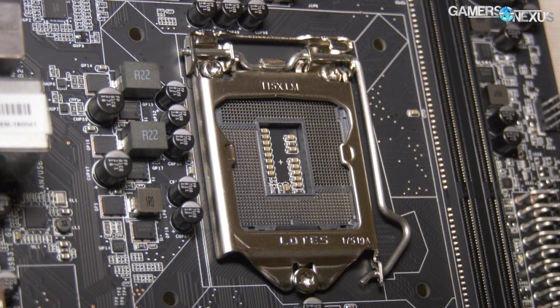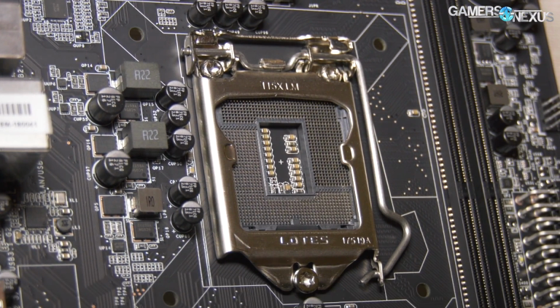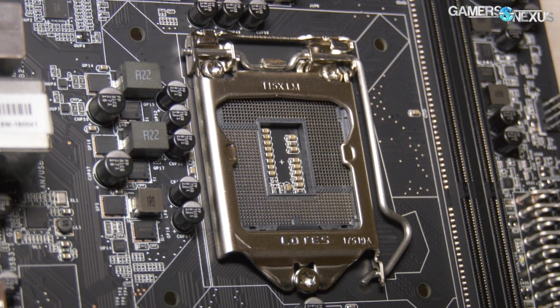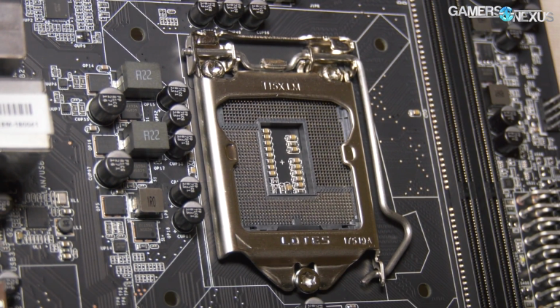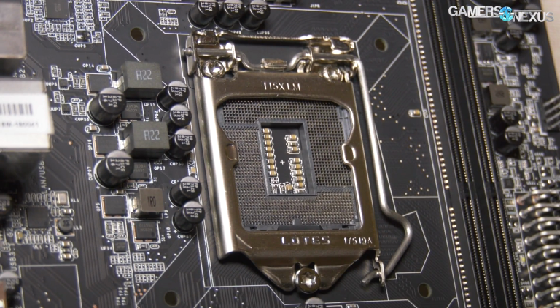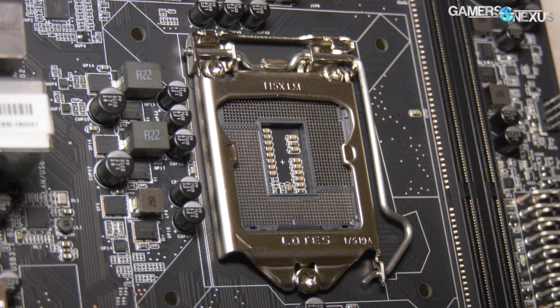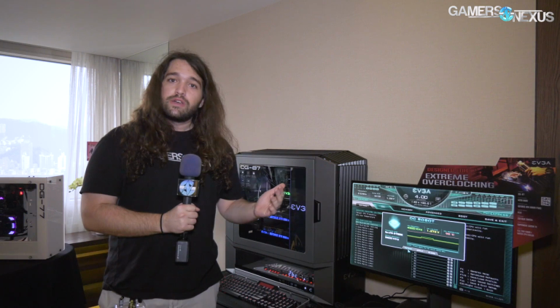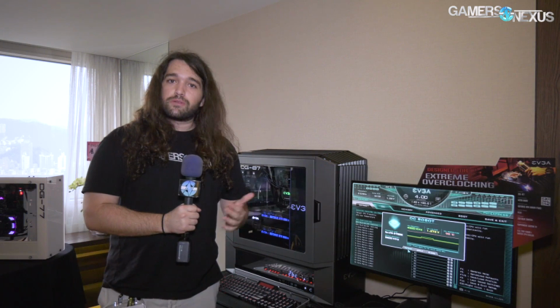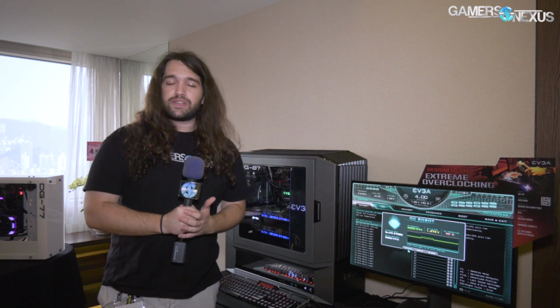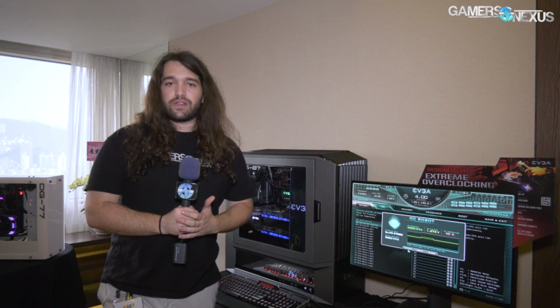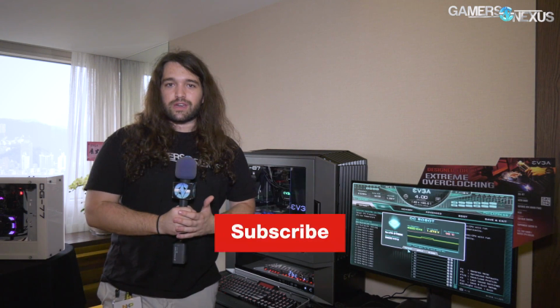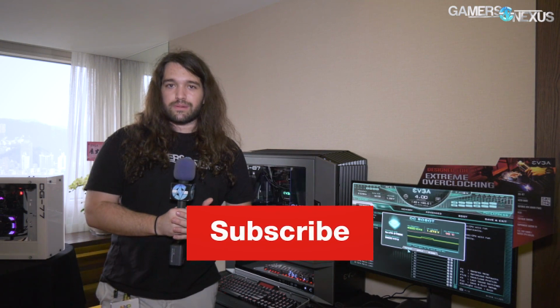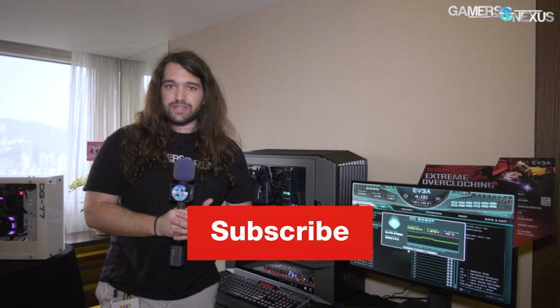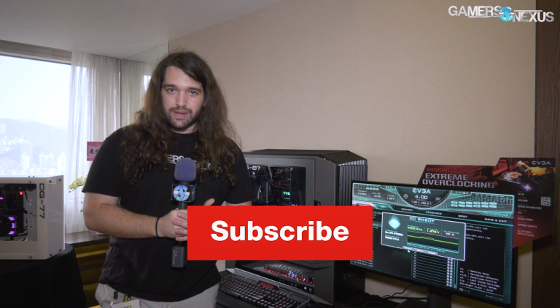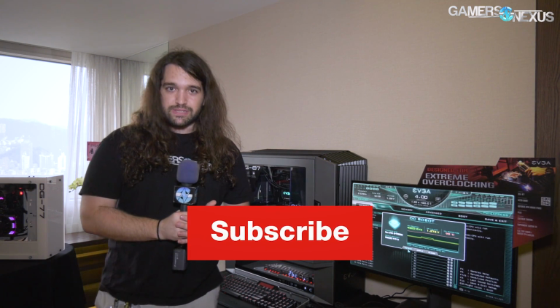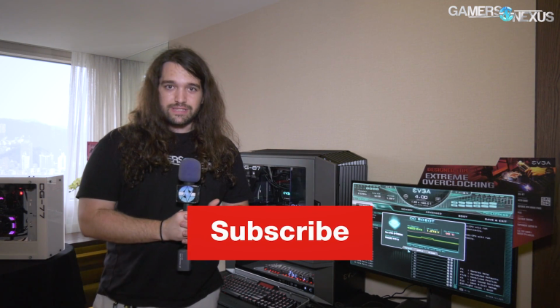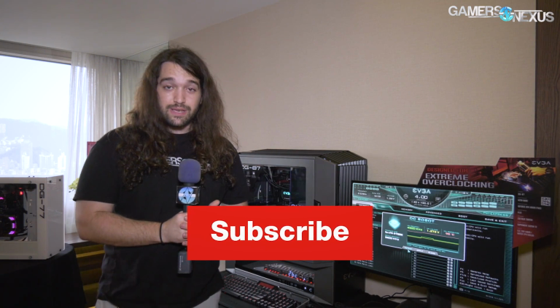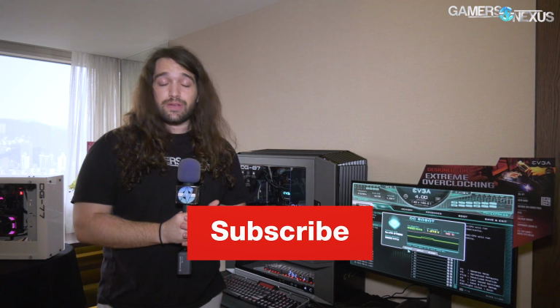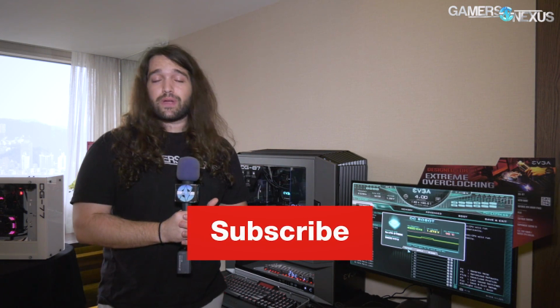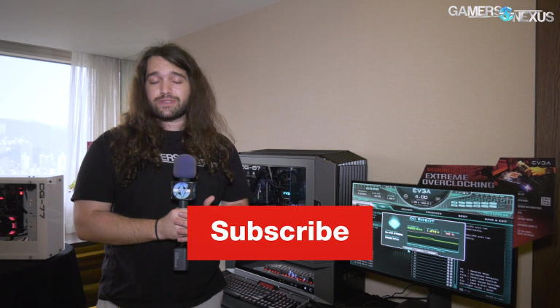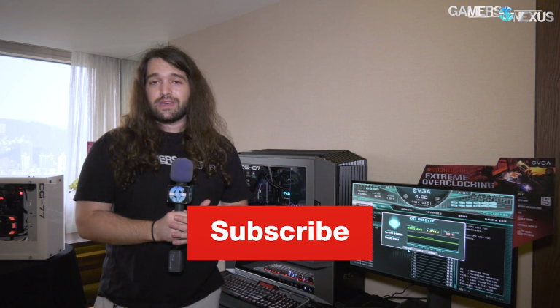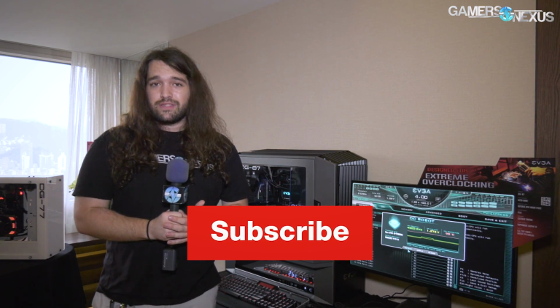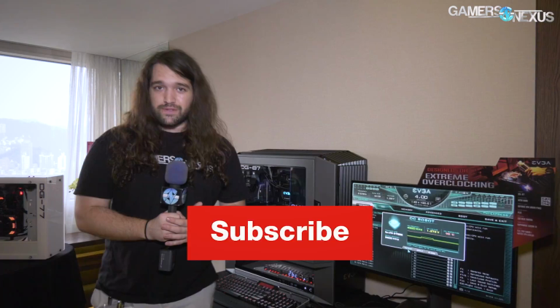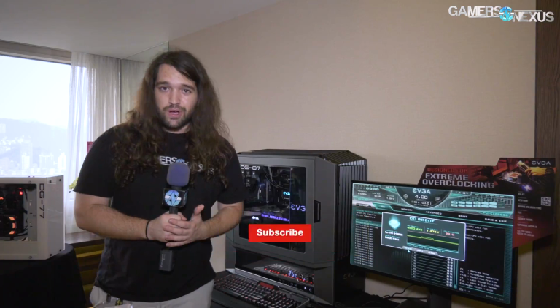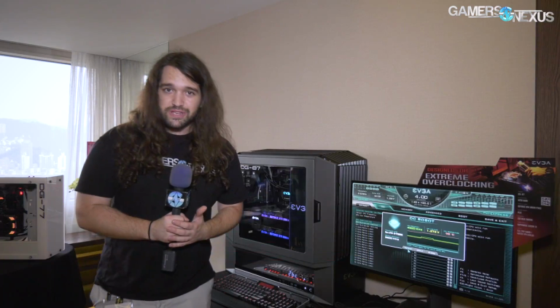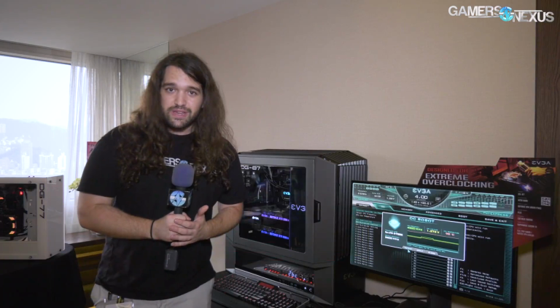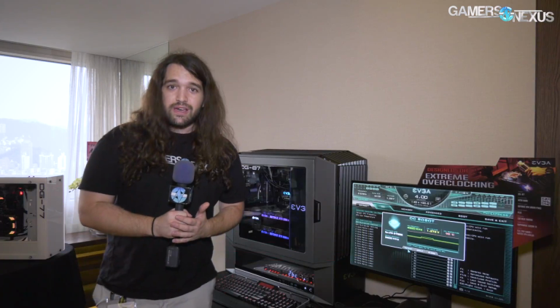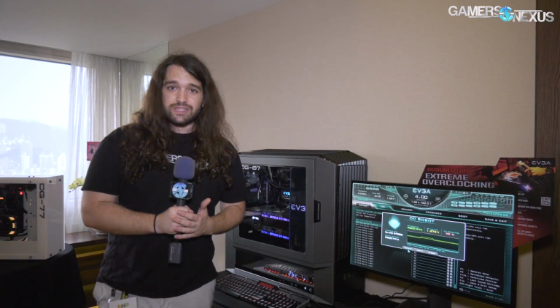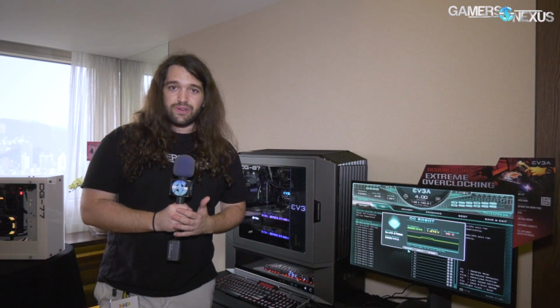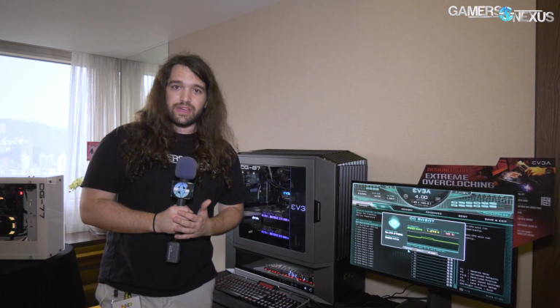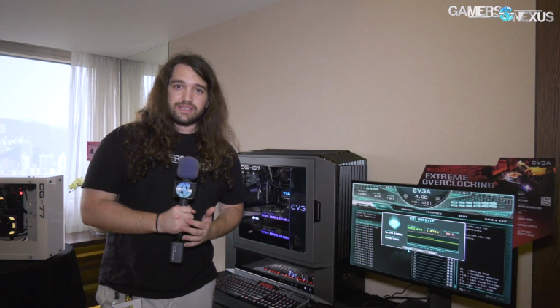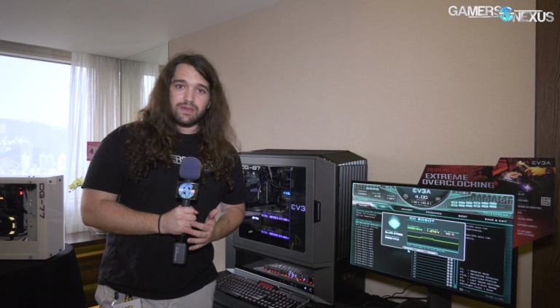So as always, subscribe for more. Go to patreon.com/gamersnexus — it helps us out directly. Thank you for watching. I'll see you all next time.